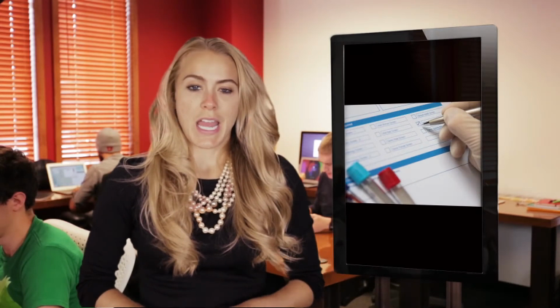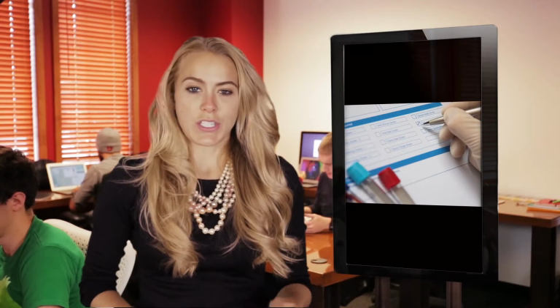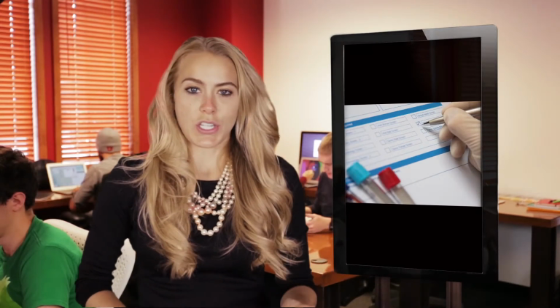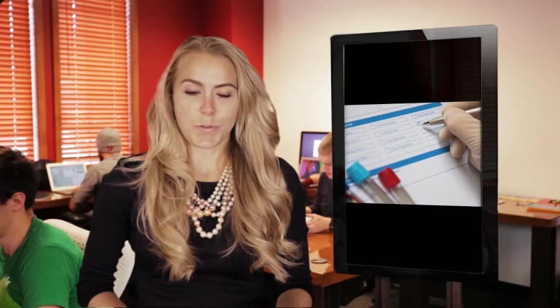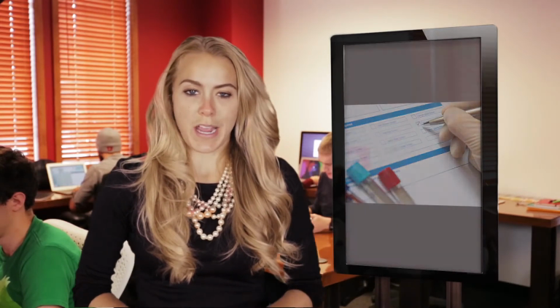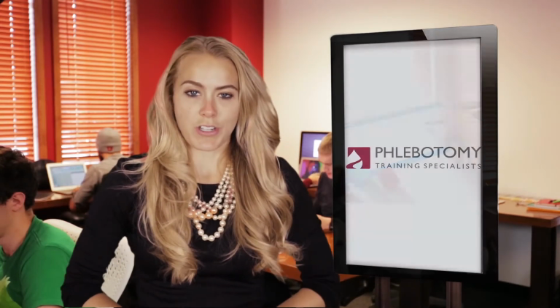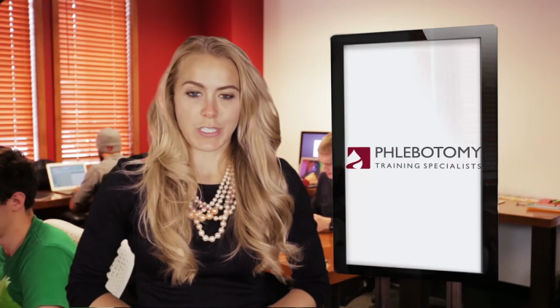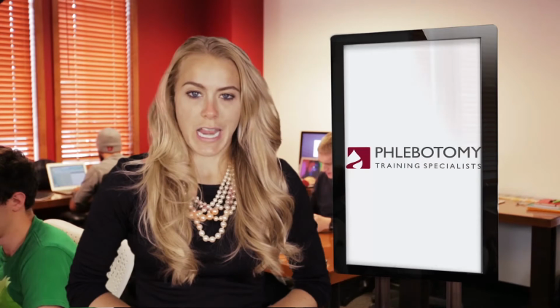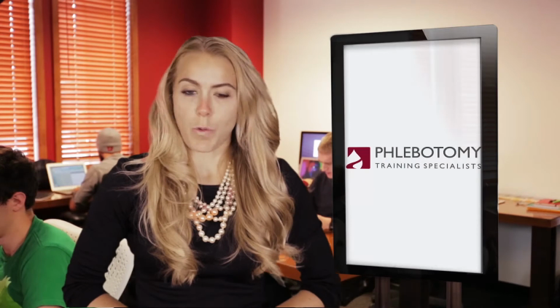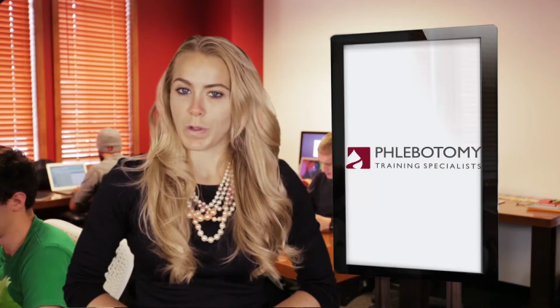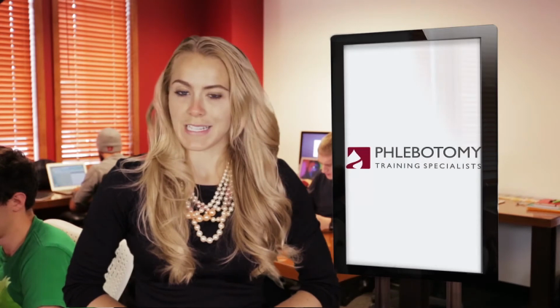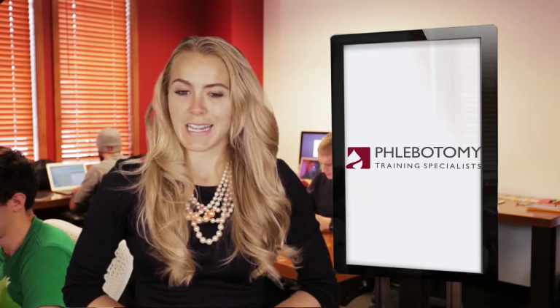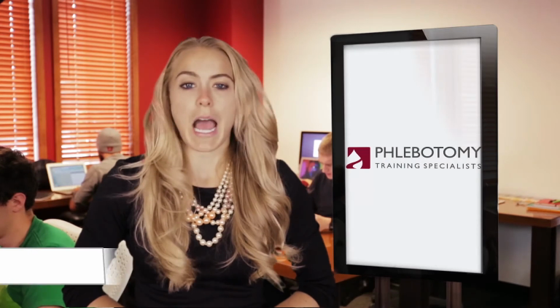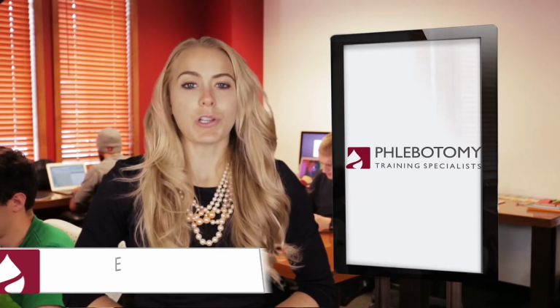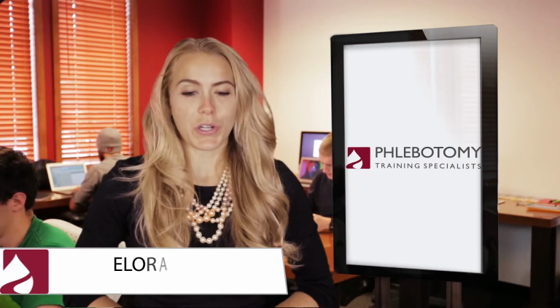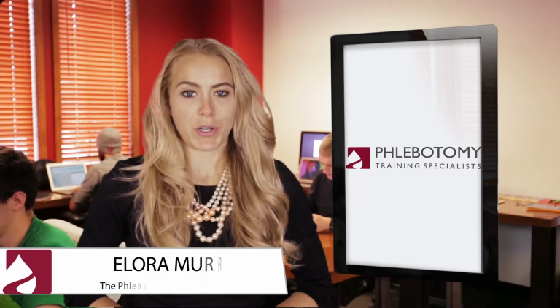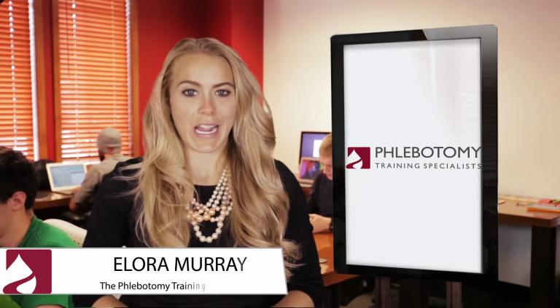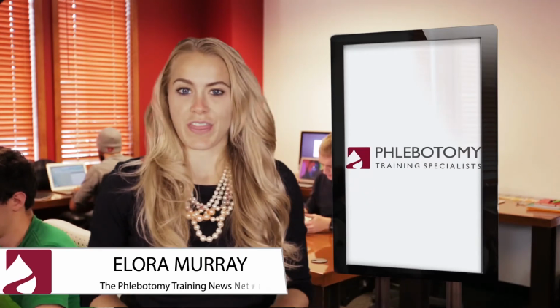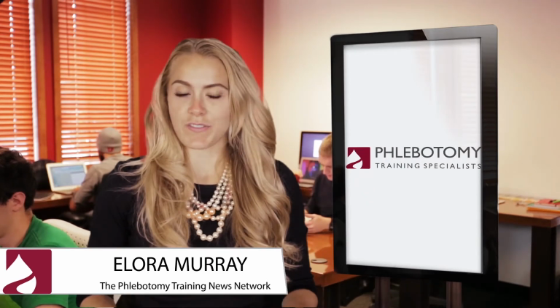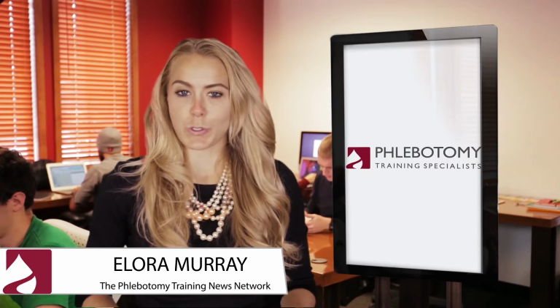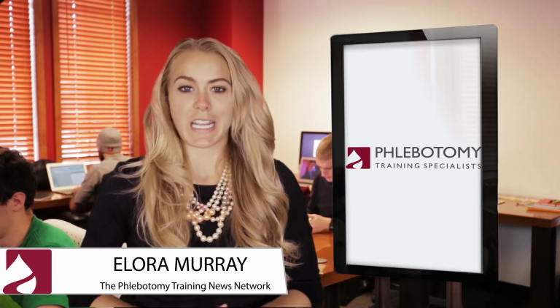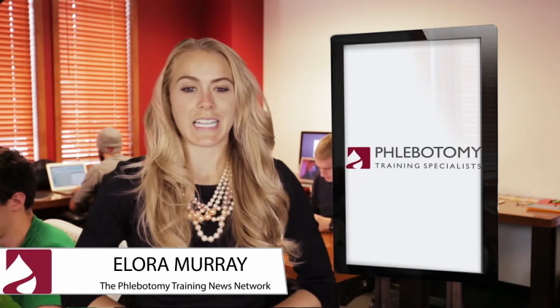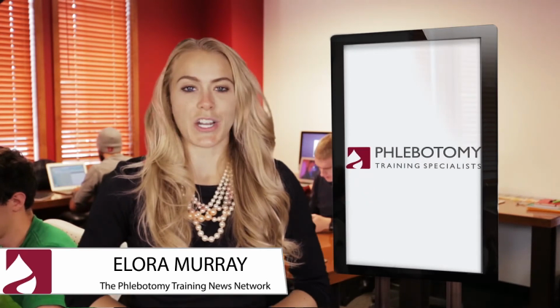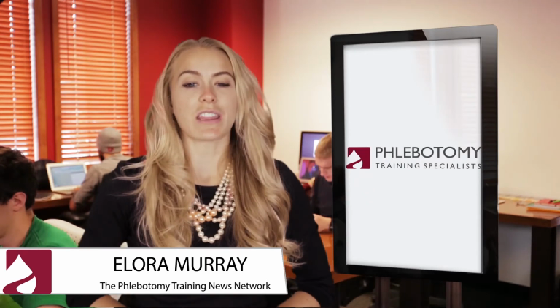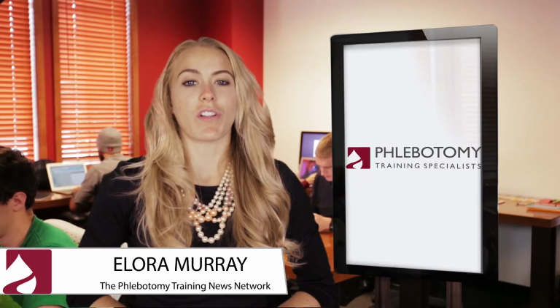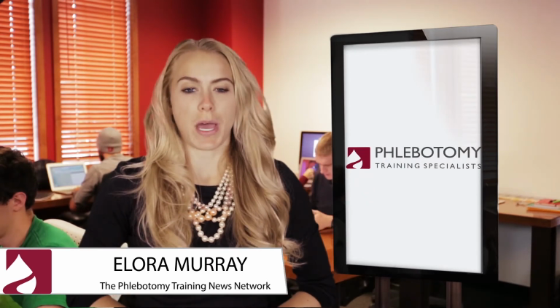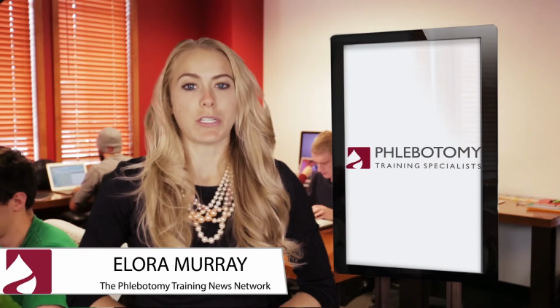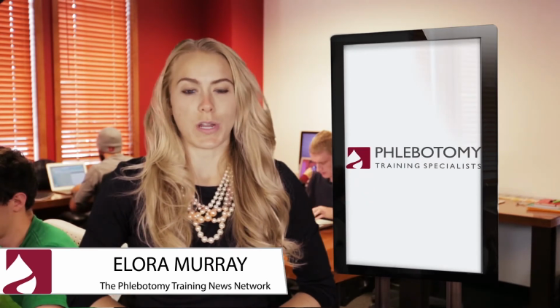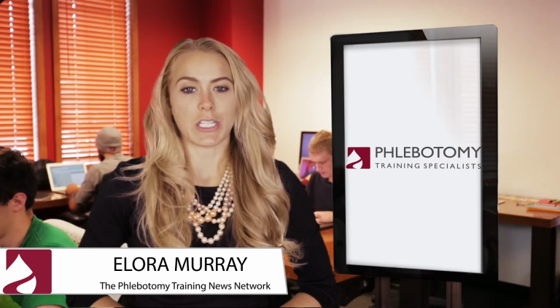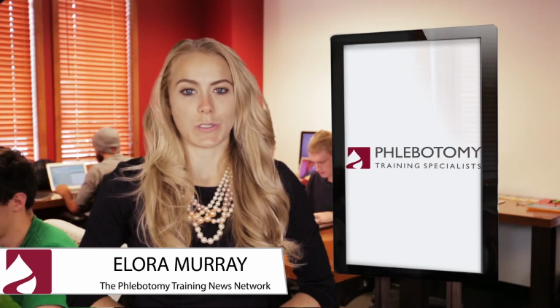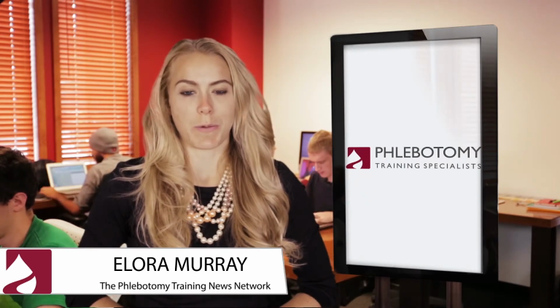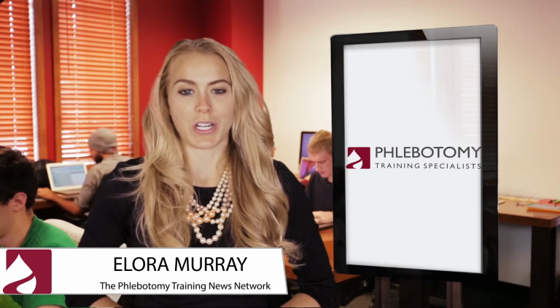That's all the news we have for you today. Once again, I'm Elora Murray and thanks for joining us here at the Phlebotomy Training News Network.